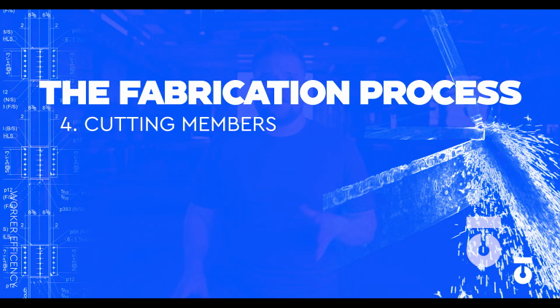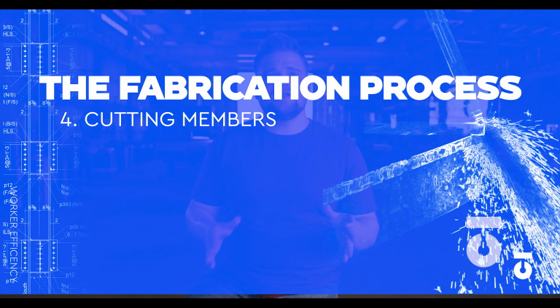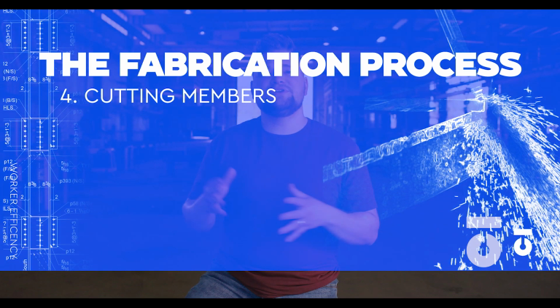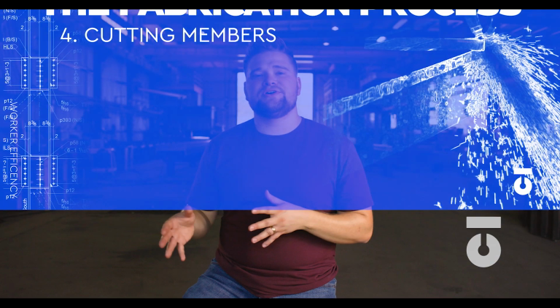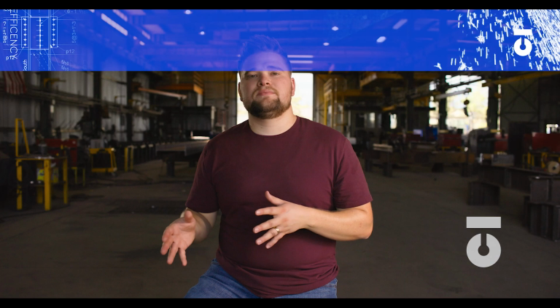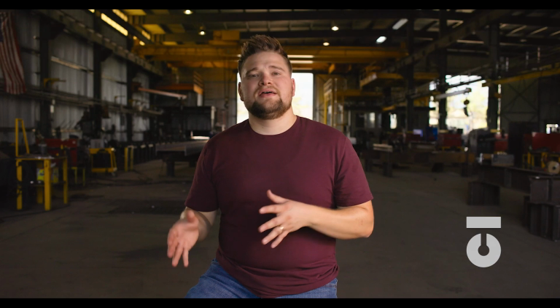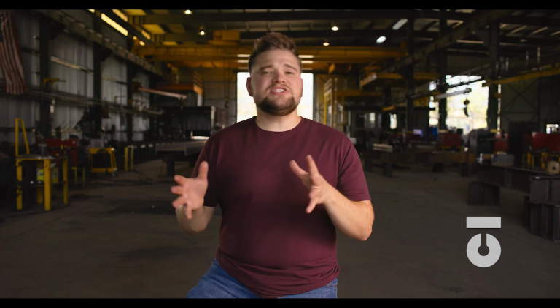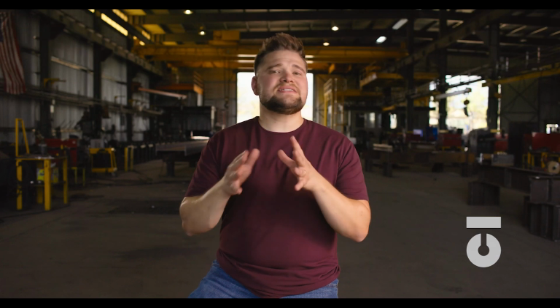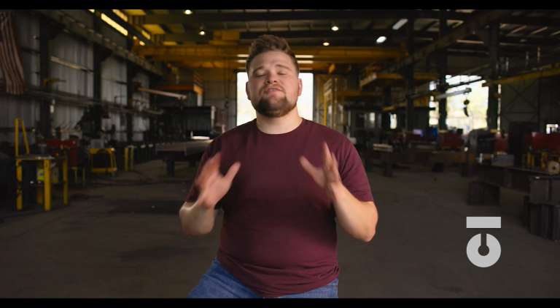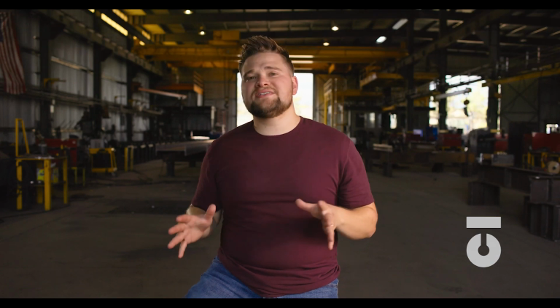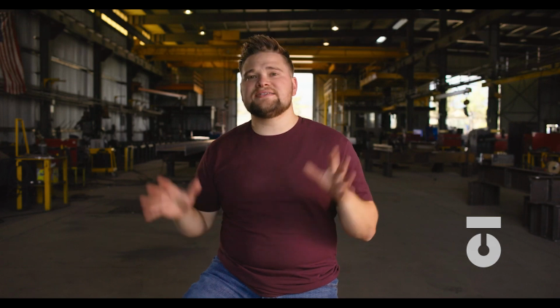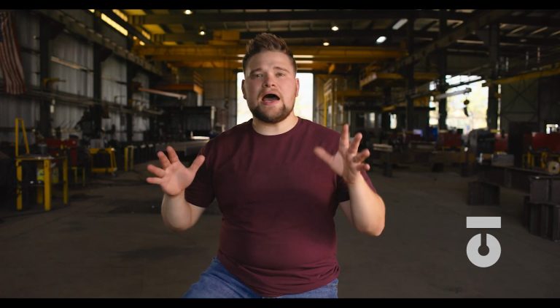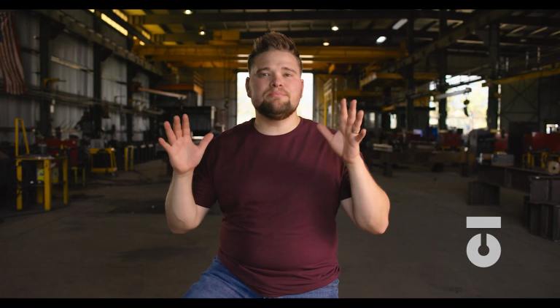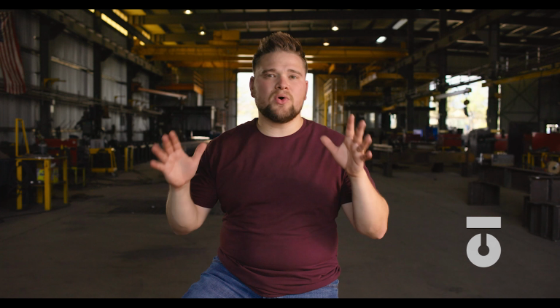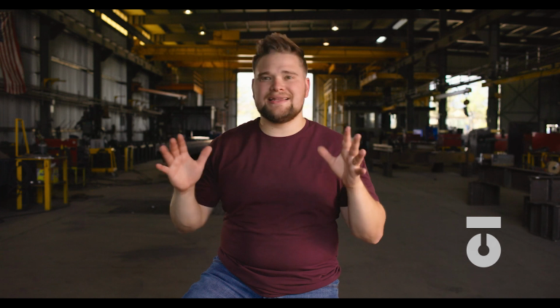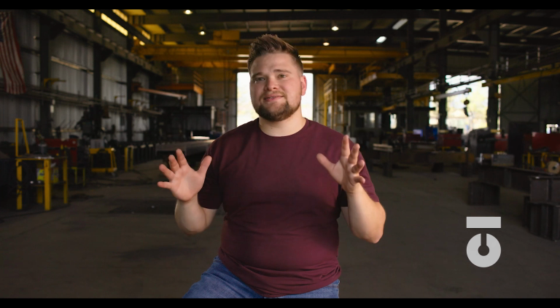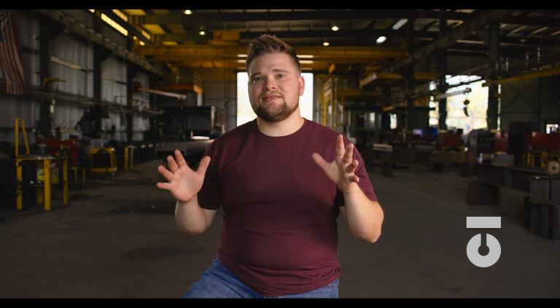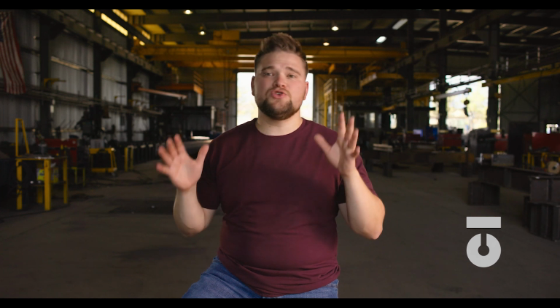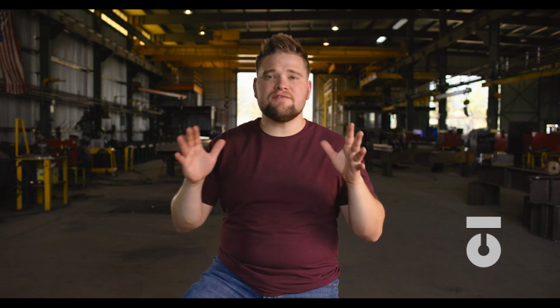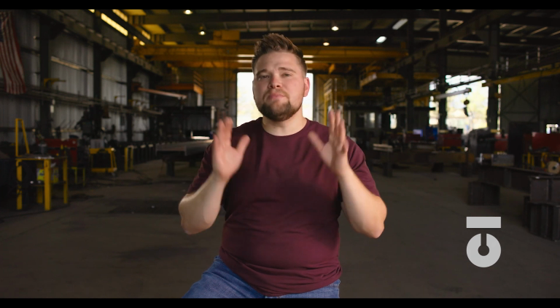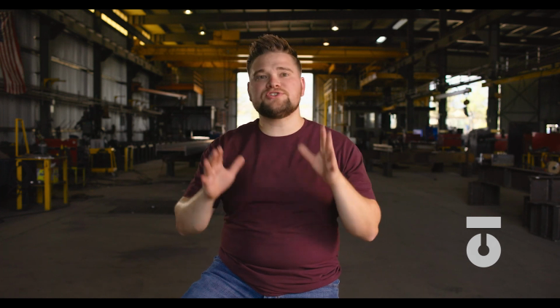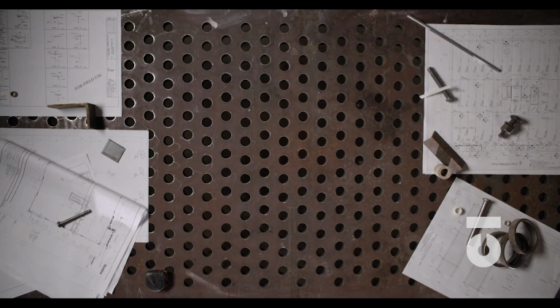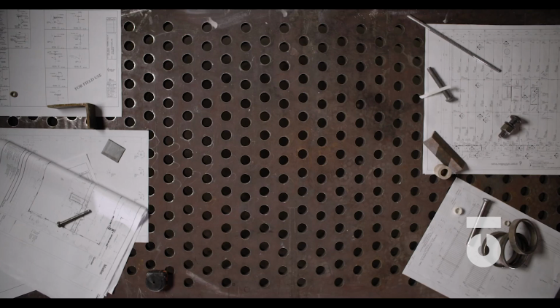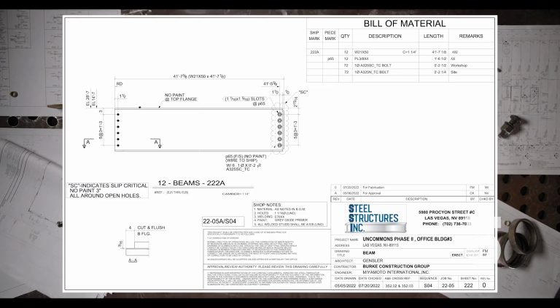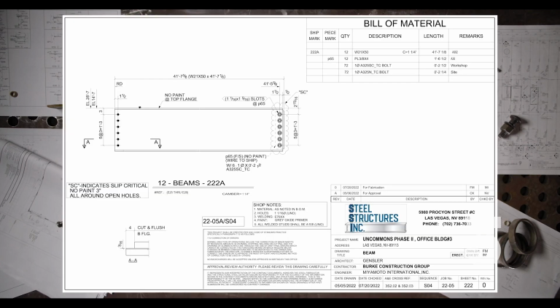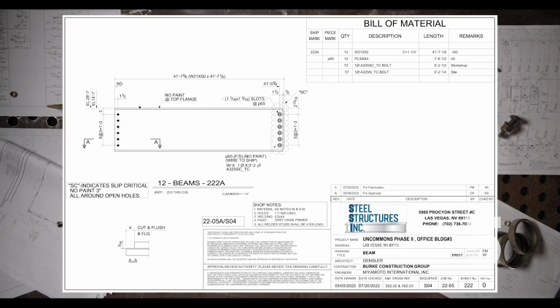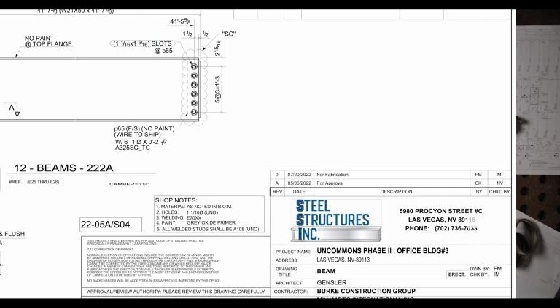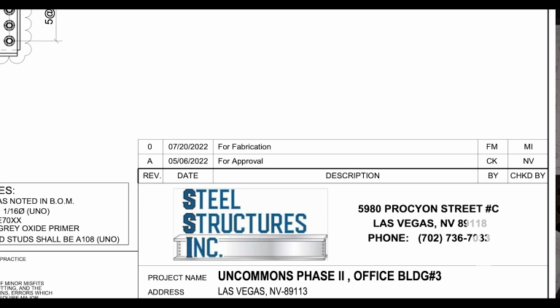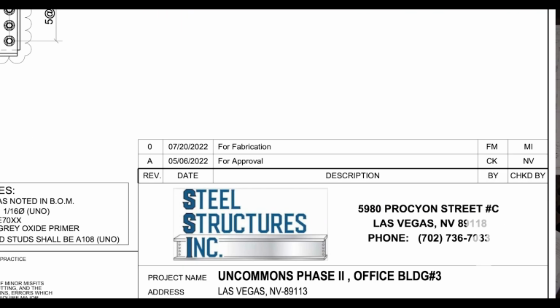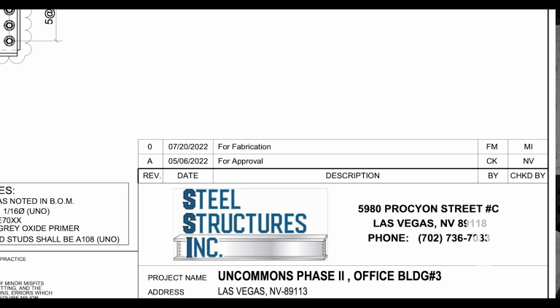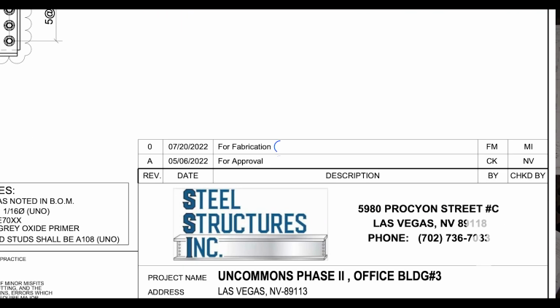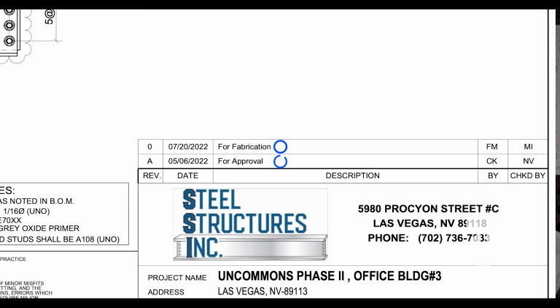Cutting the material. Let's just emphasize how important it is that you have the most current approved for fabrication set of drawings.